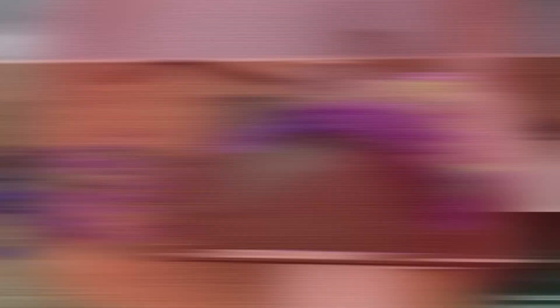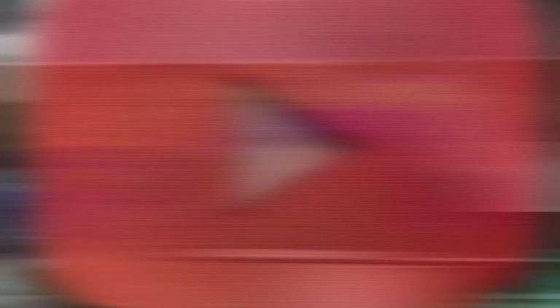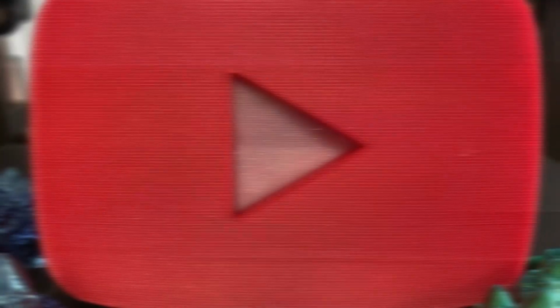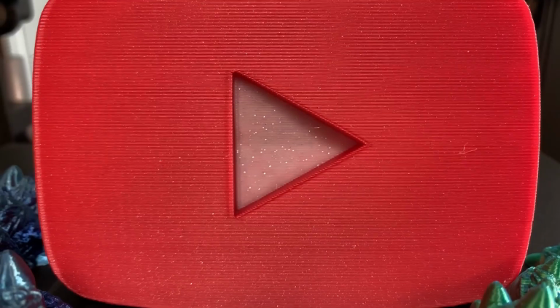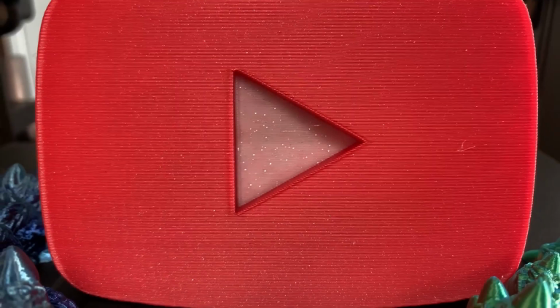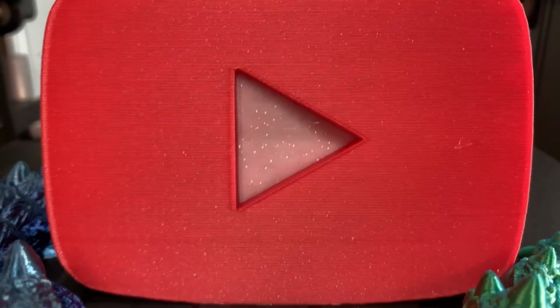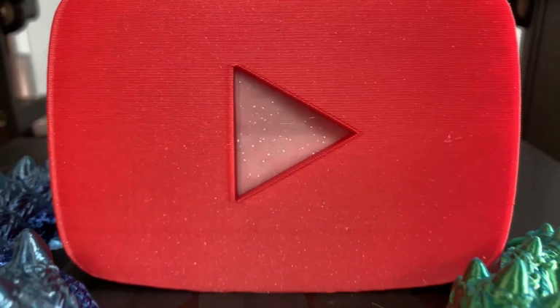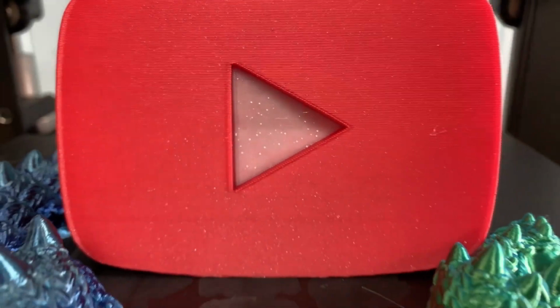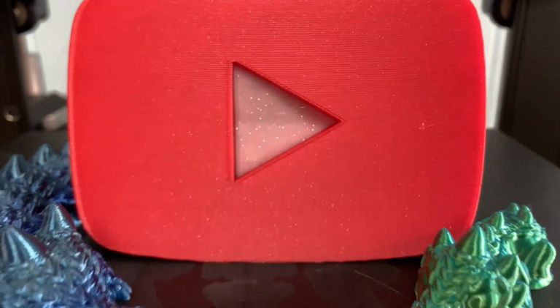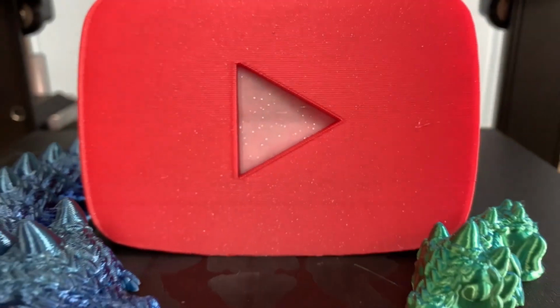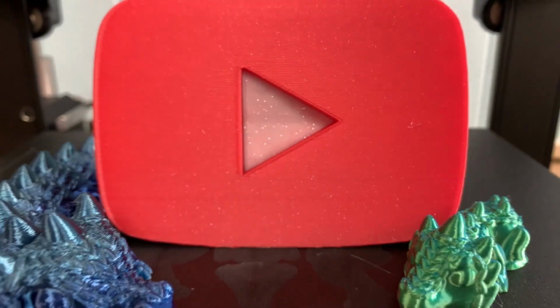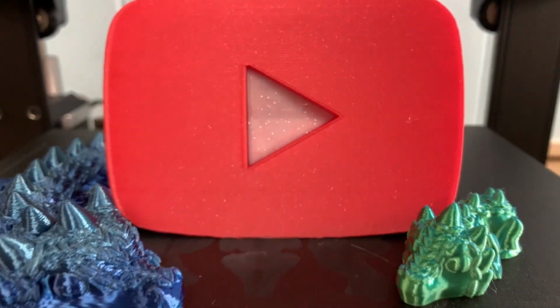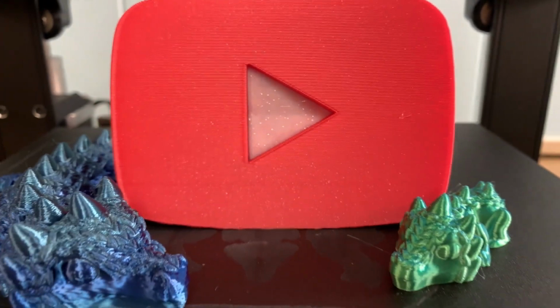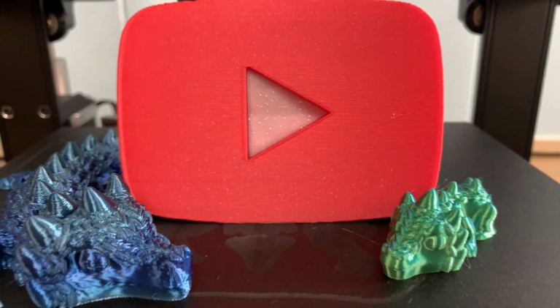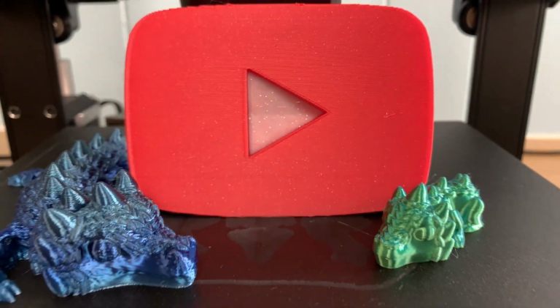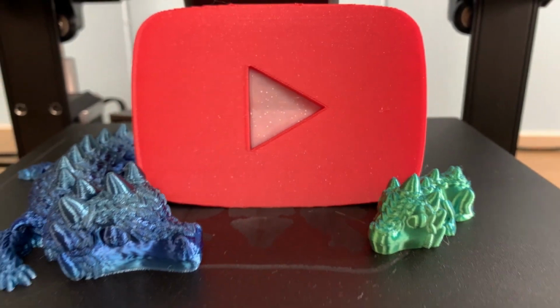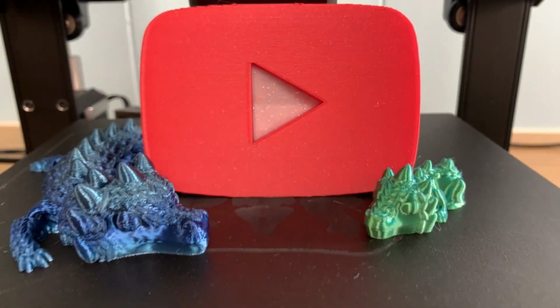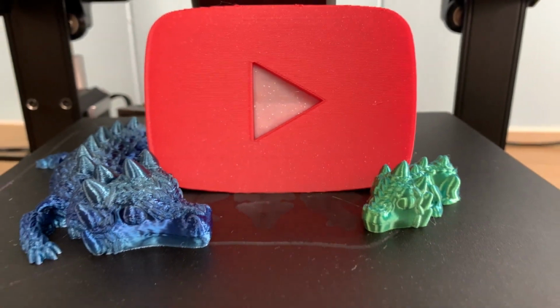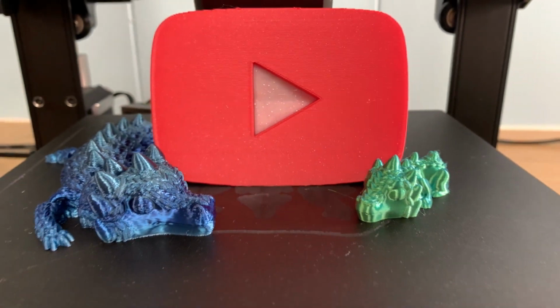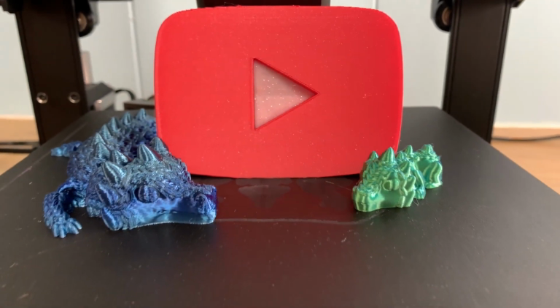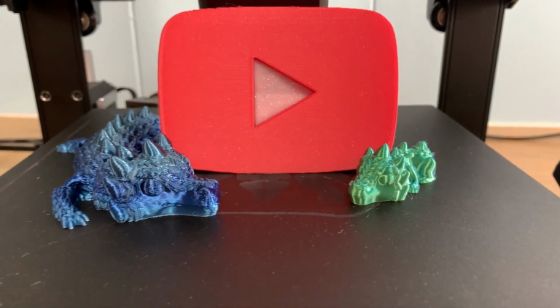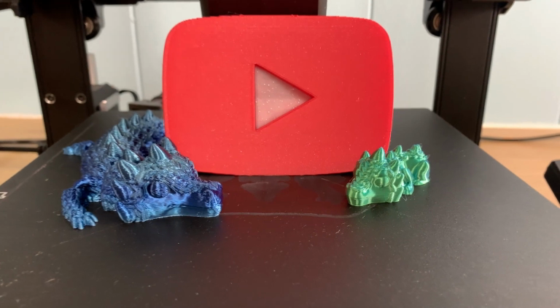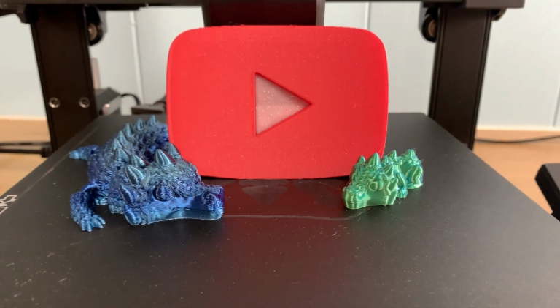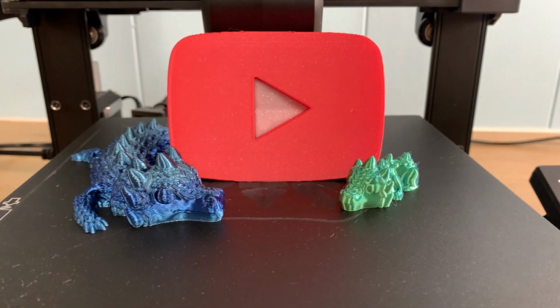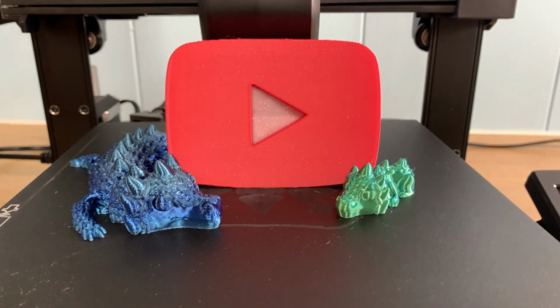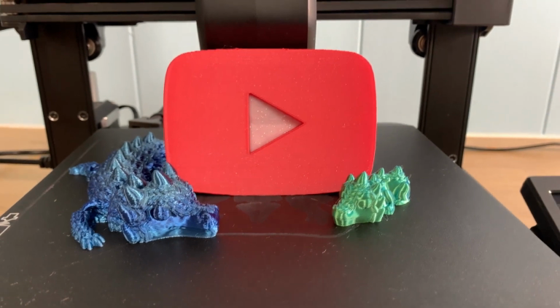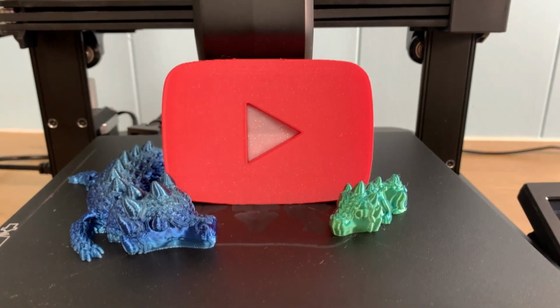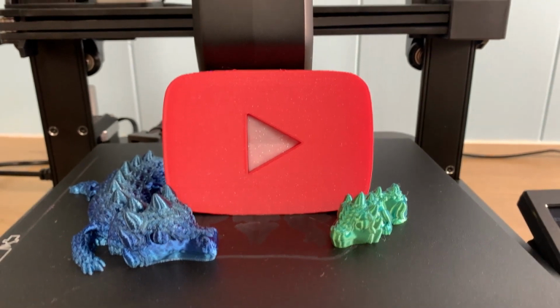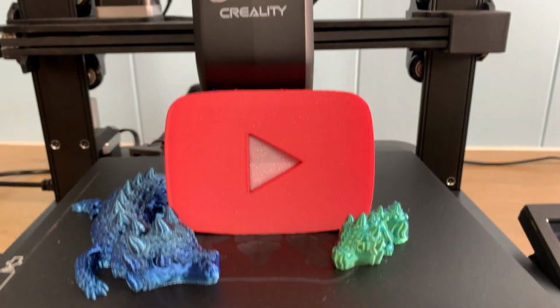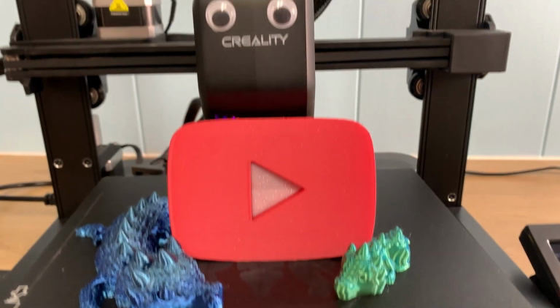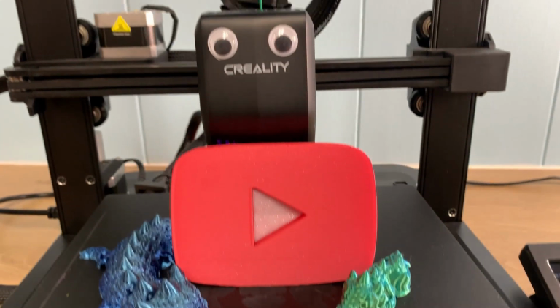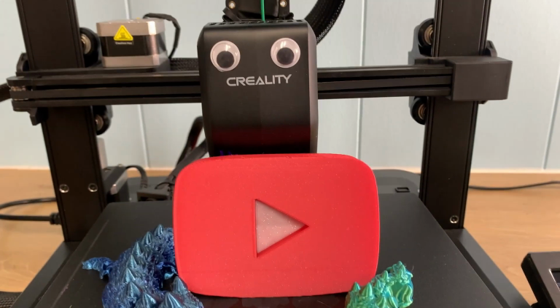Before we get to the next two printers, I just wanted to say thank you for watching, and if you're enjoying this, tap the like button — it really helps out.